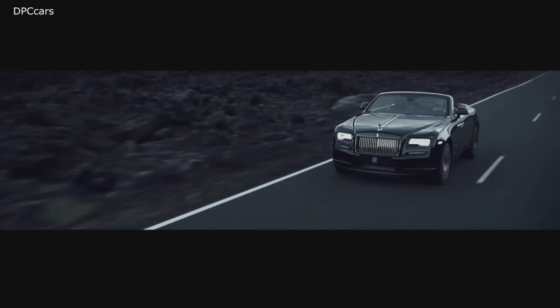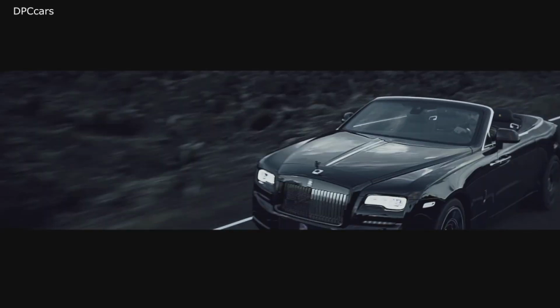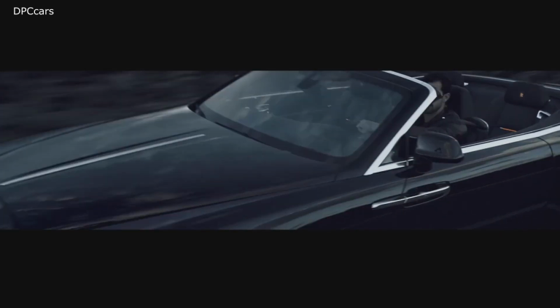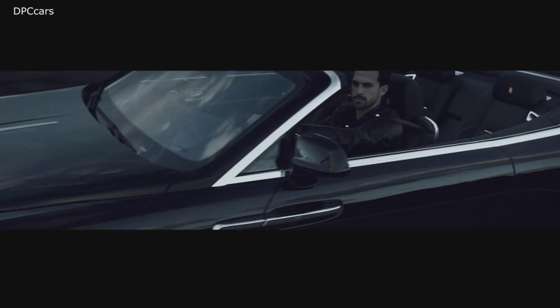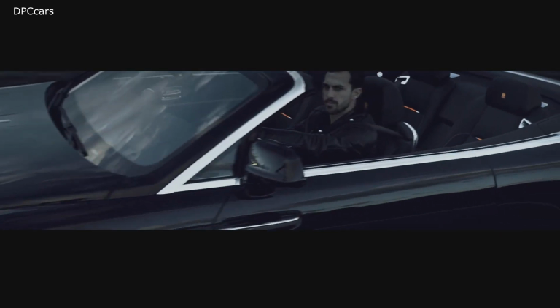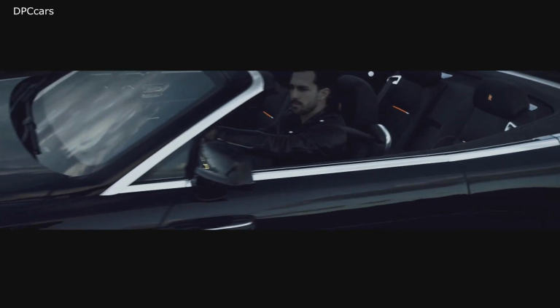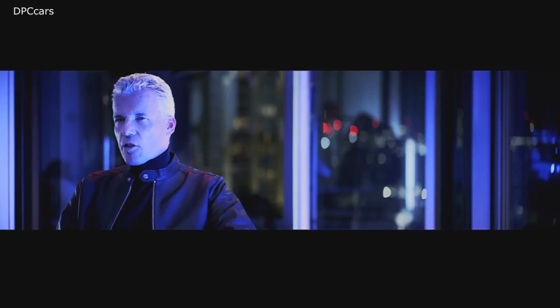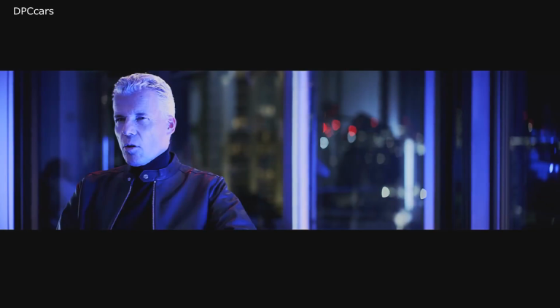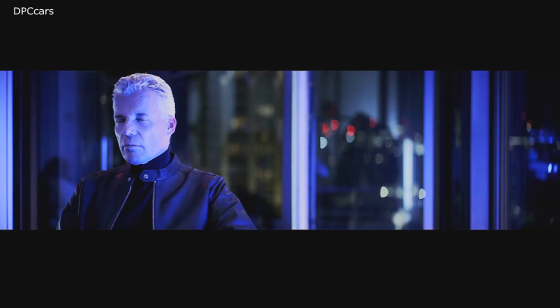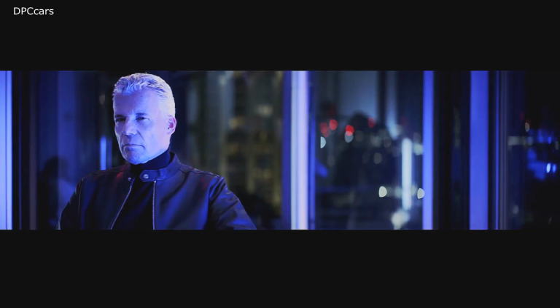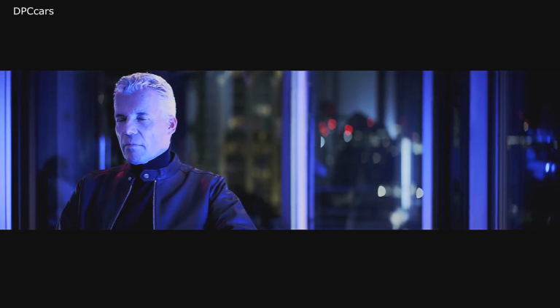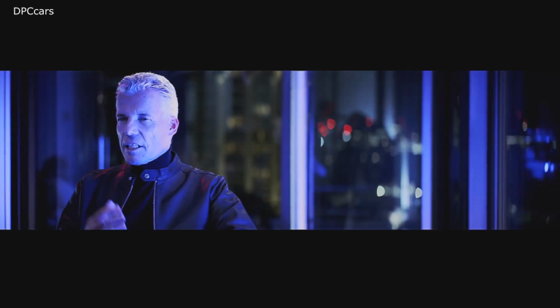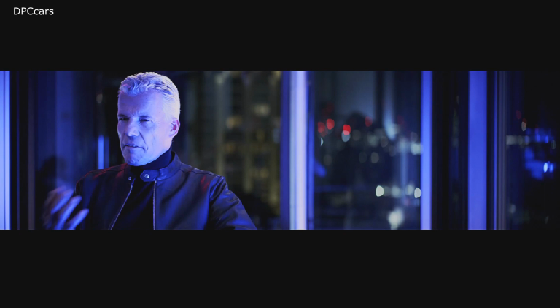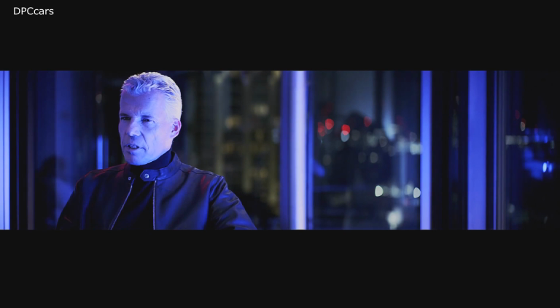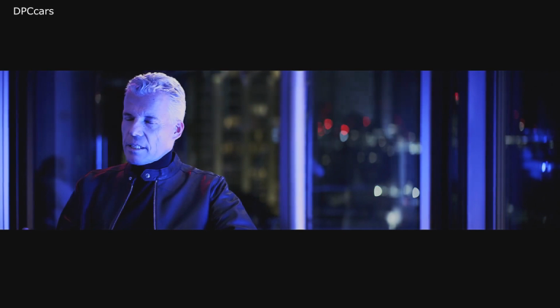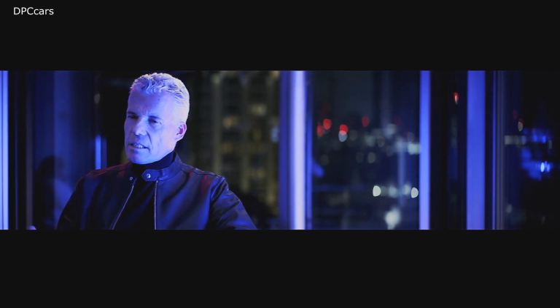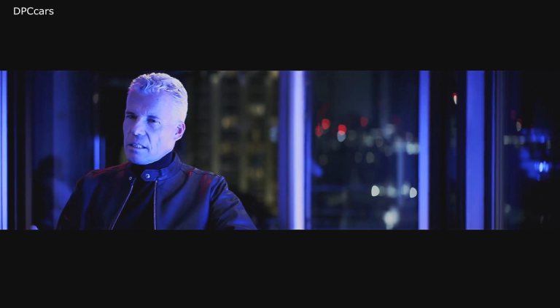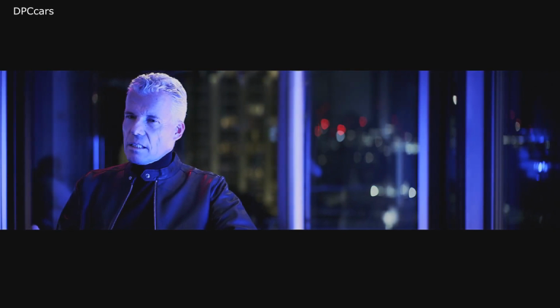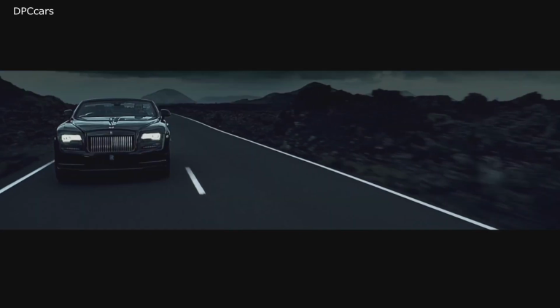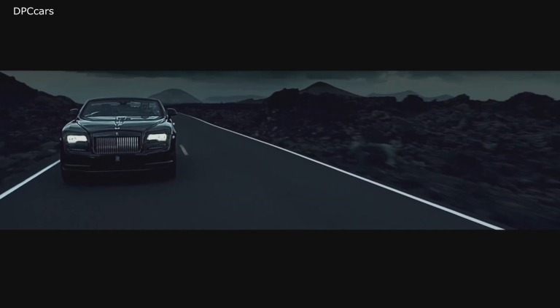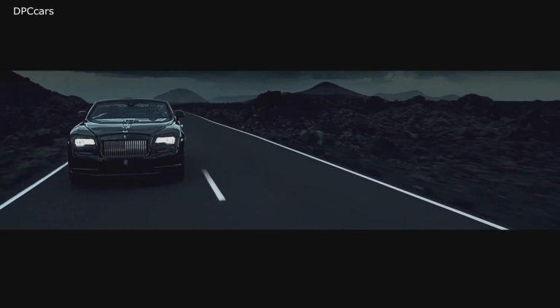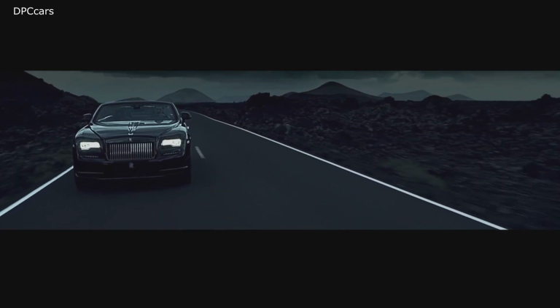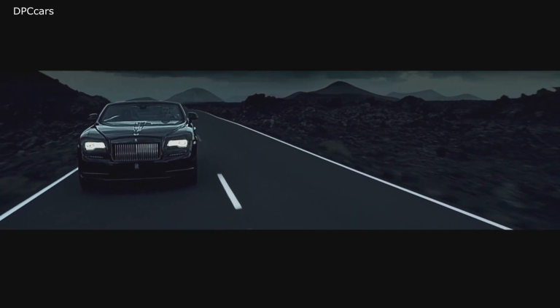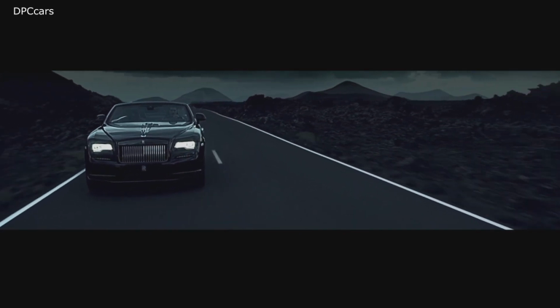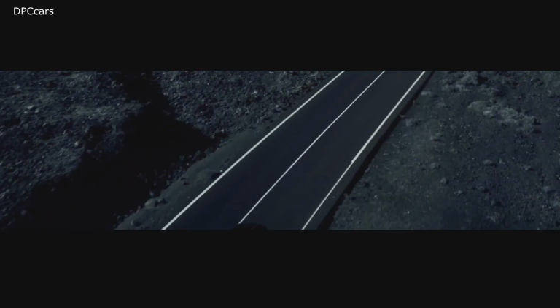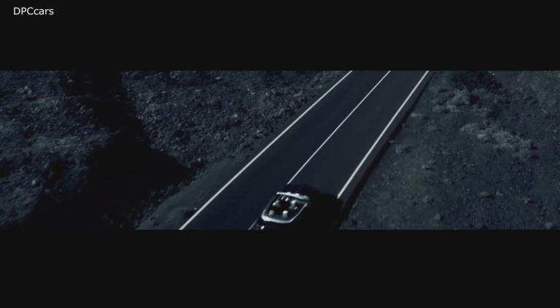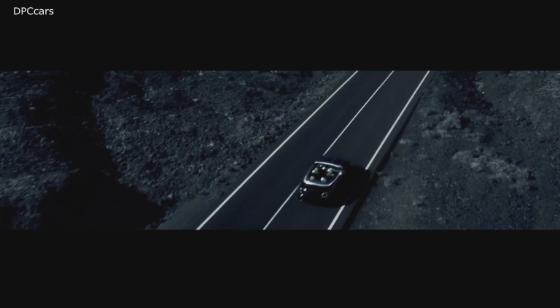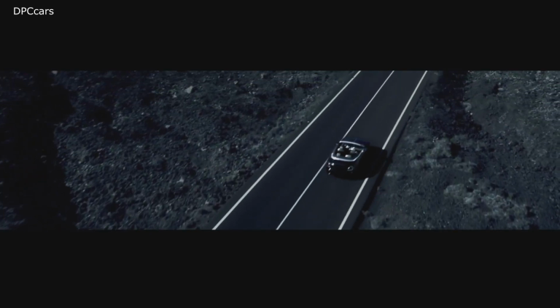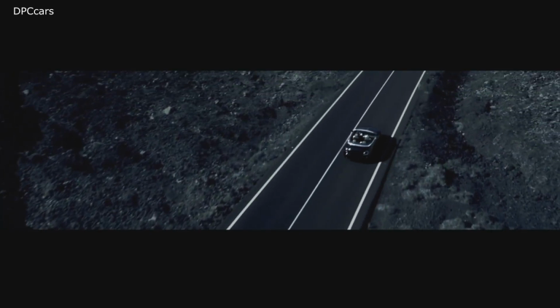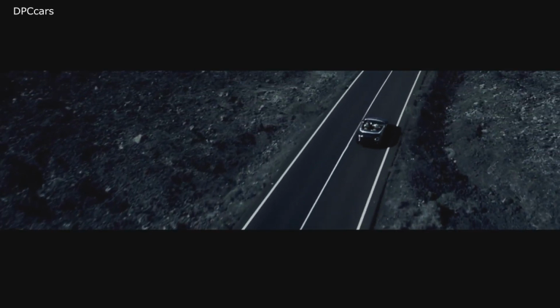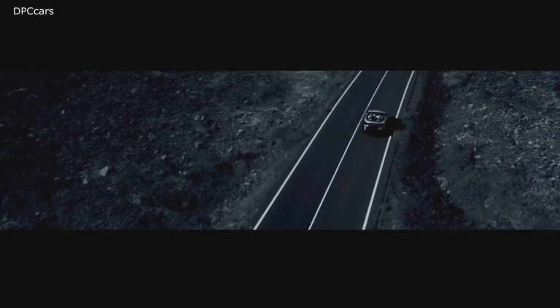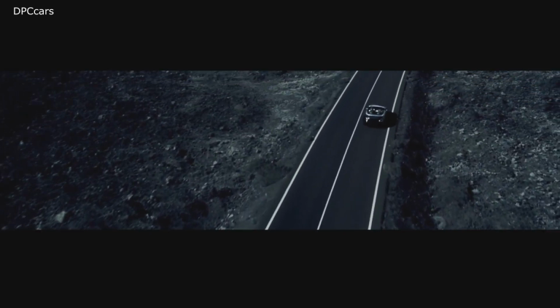And so with the launch of Black Badge Dawn, the difference between a Rolls-Royce and a Black Badge became even more pronounced.